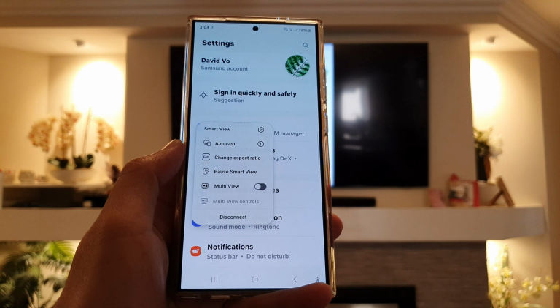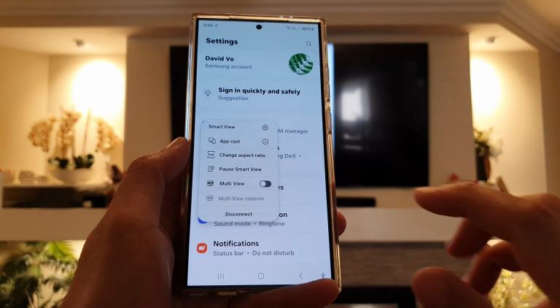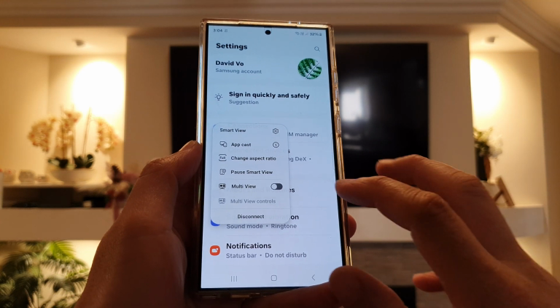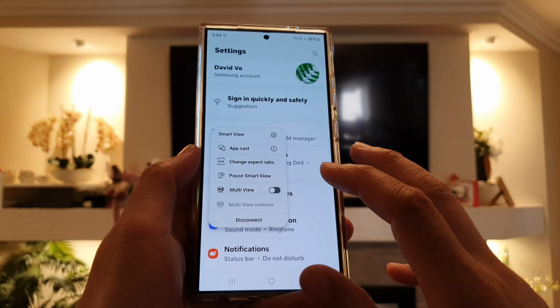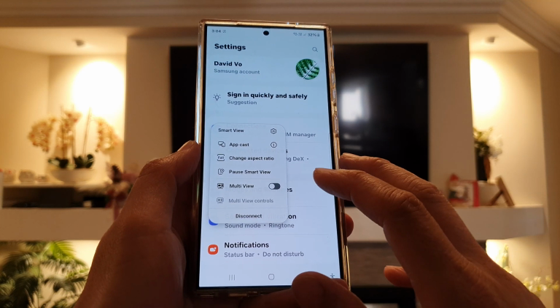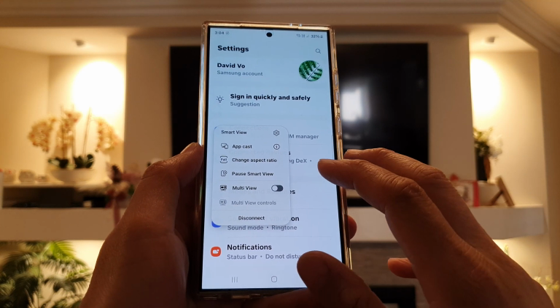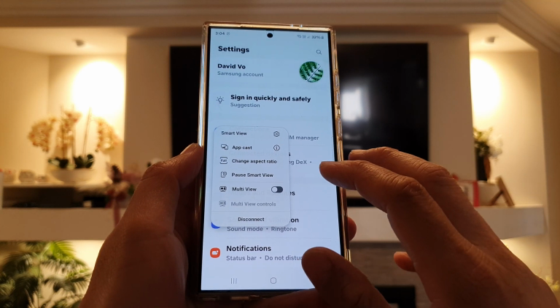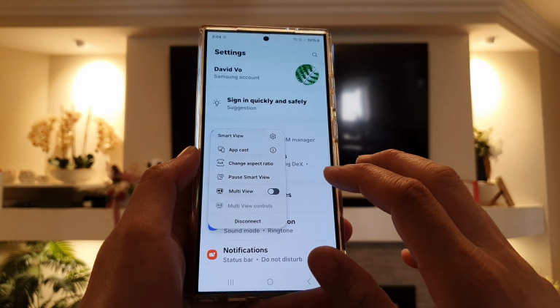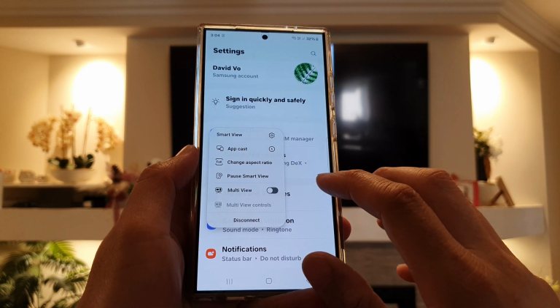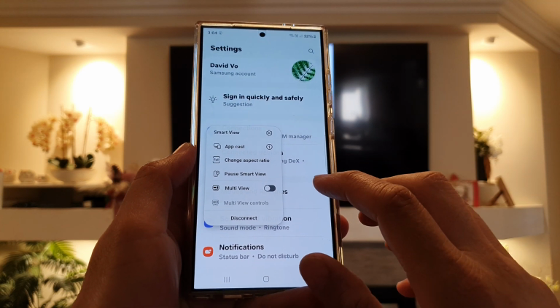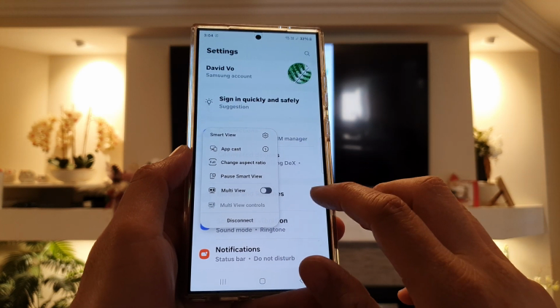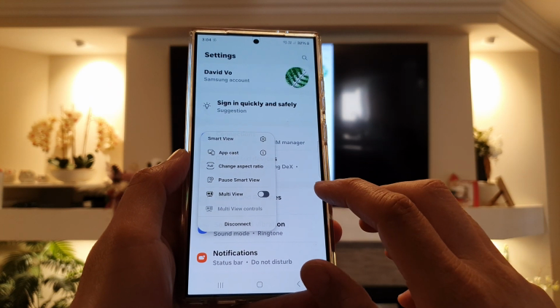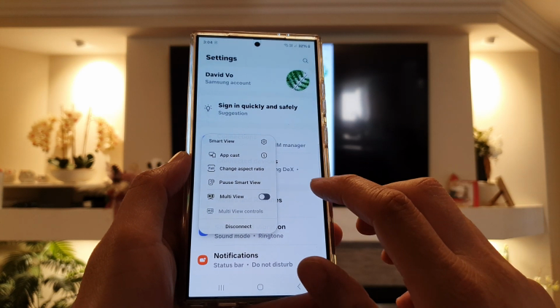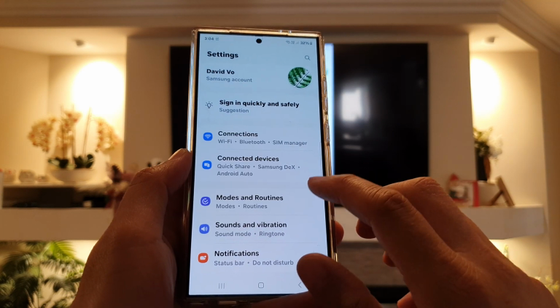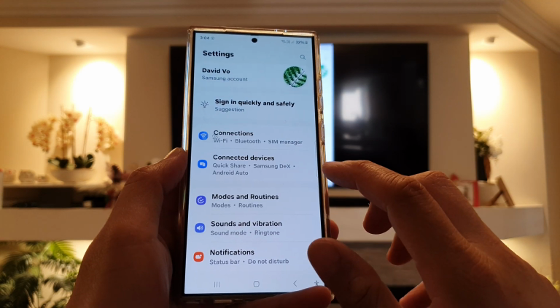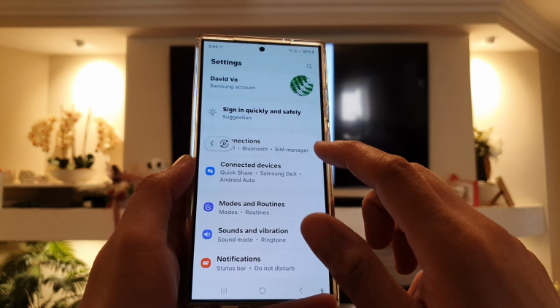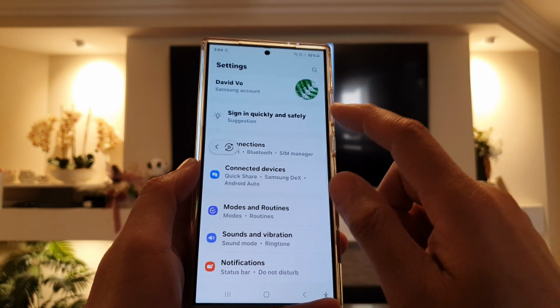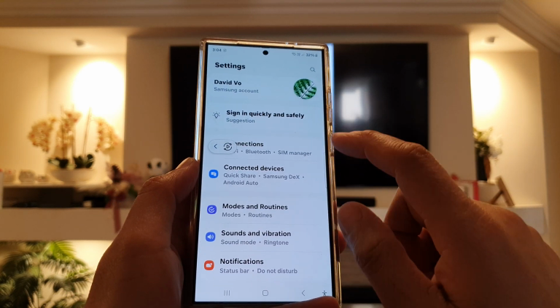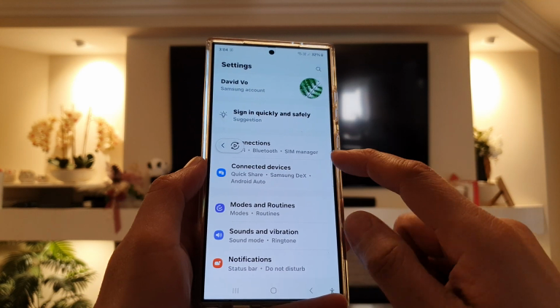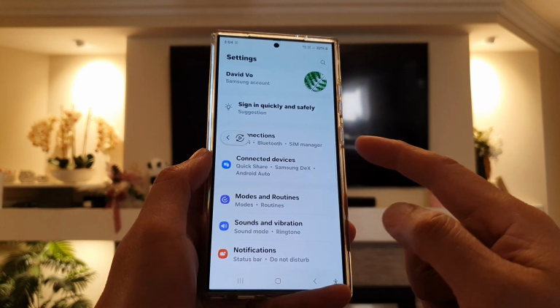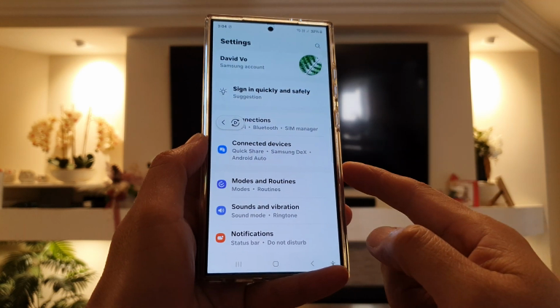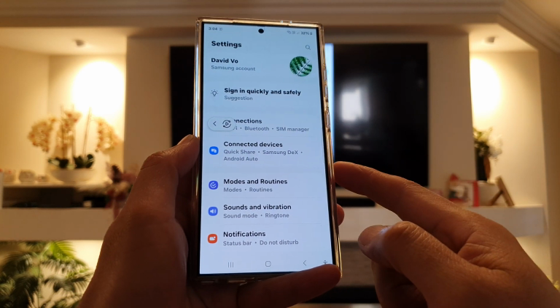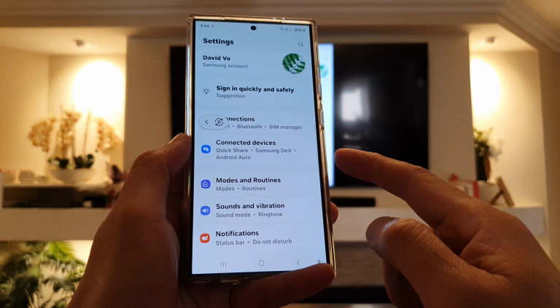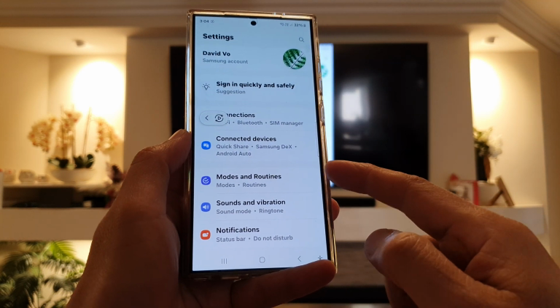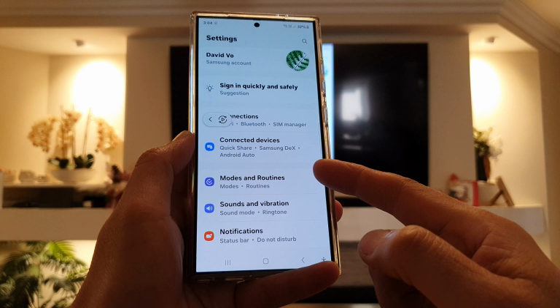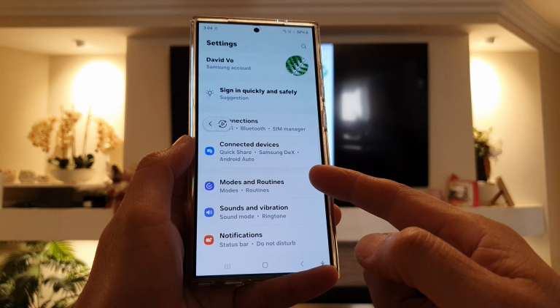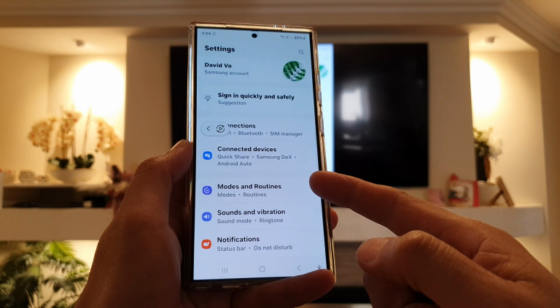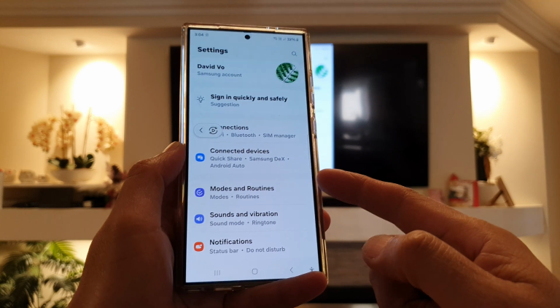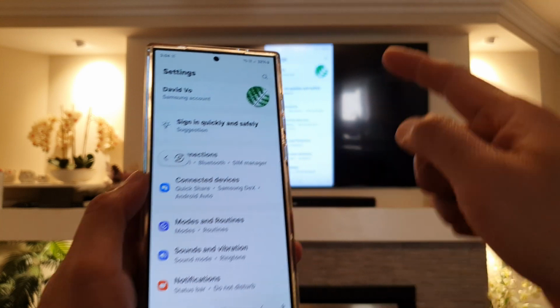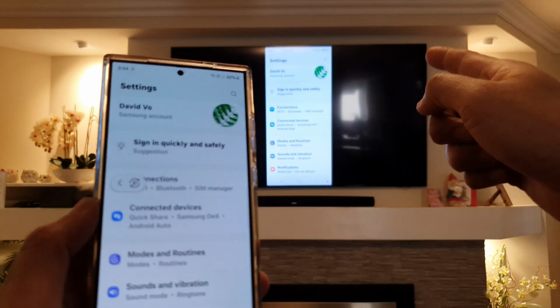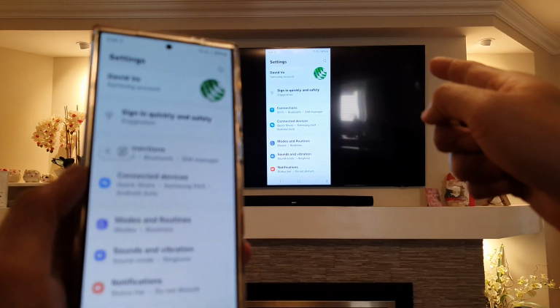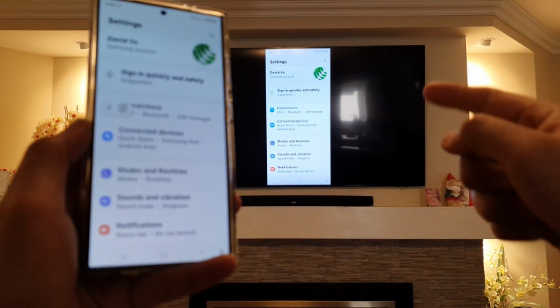And that's it. So that is how you can mirror a screen on your Samsung phone to the TV.